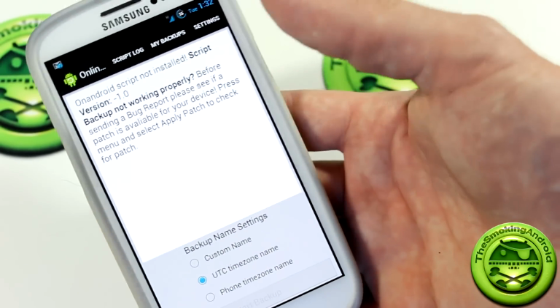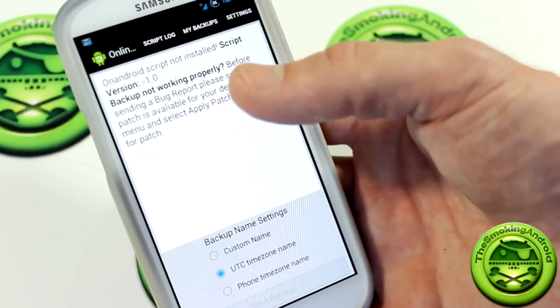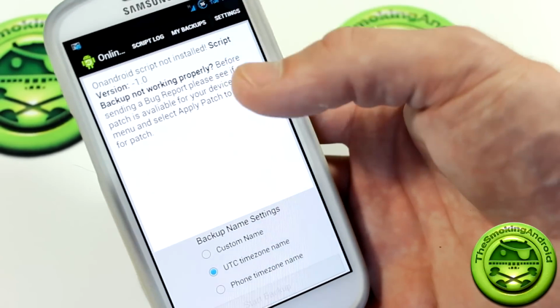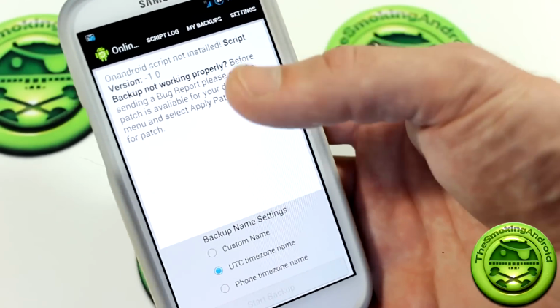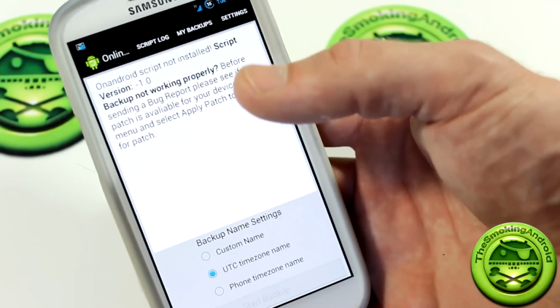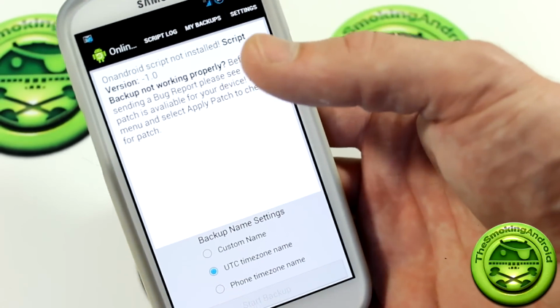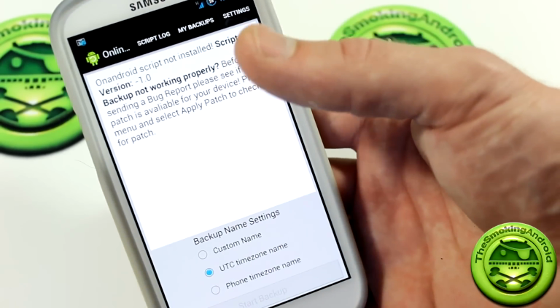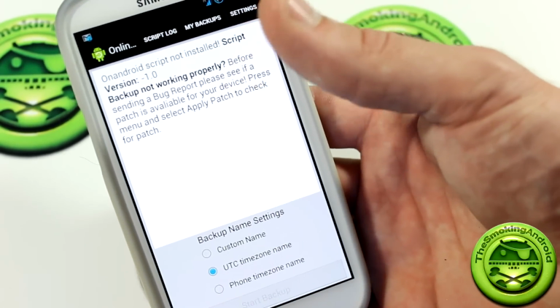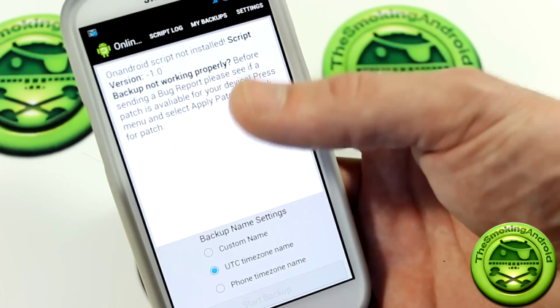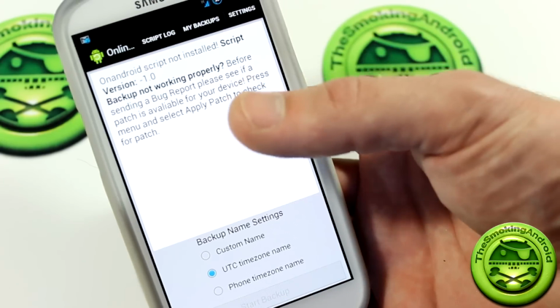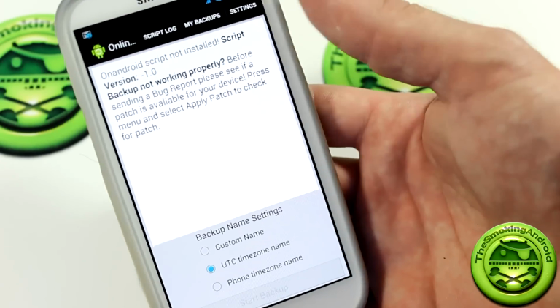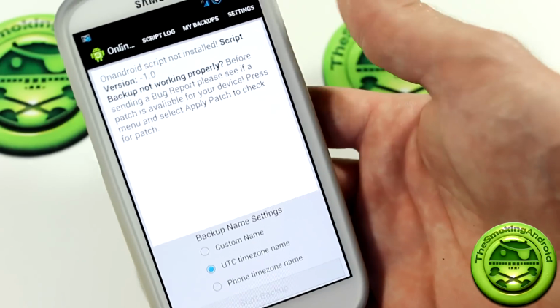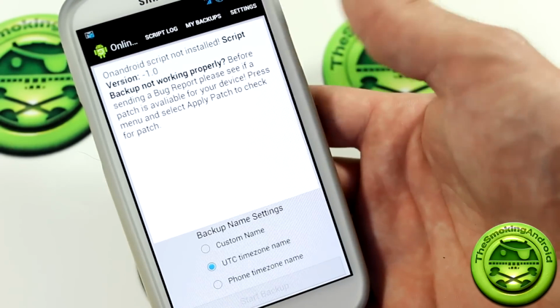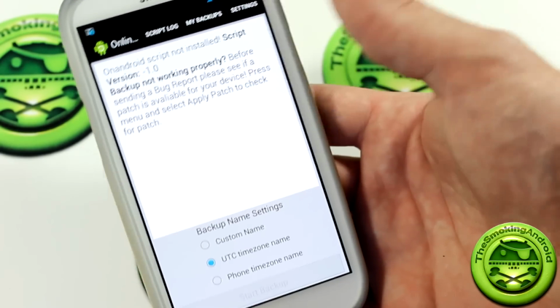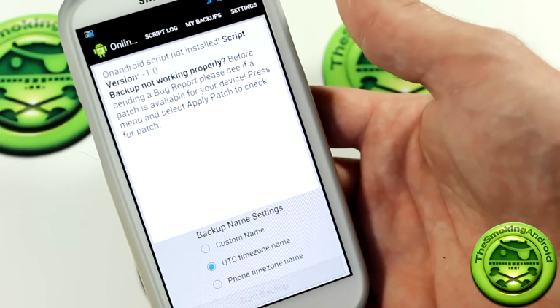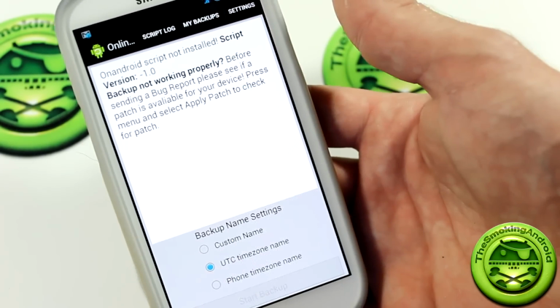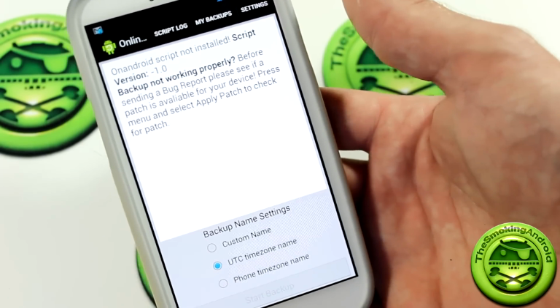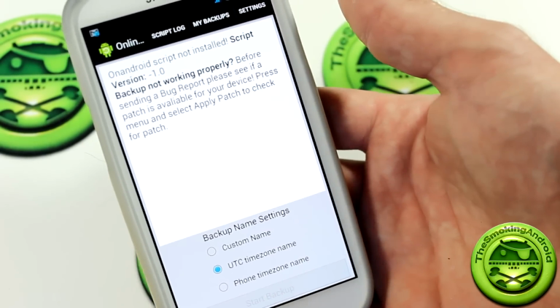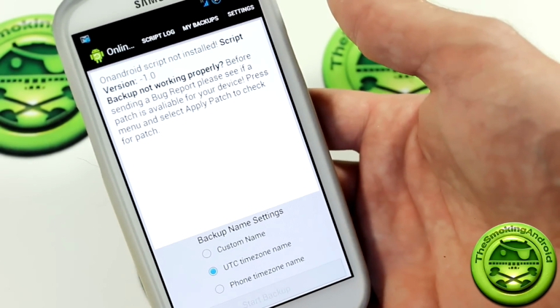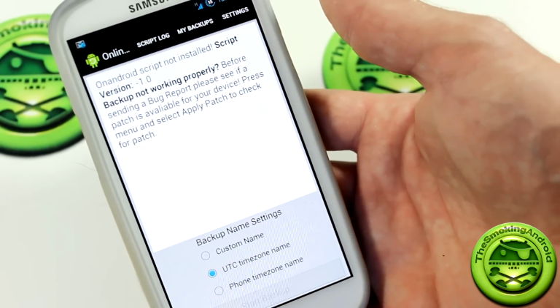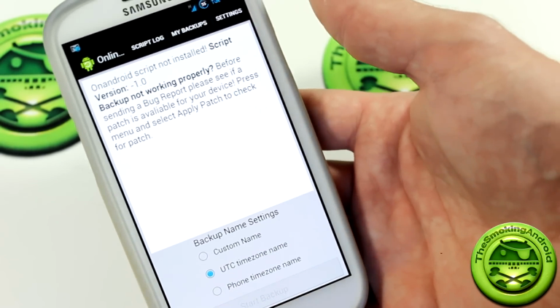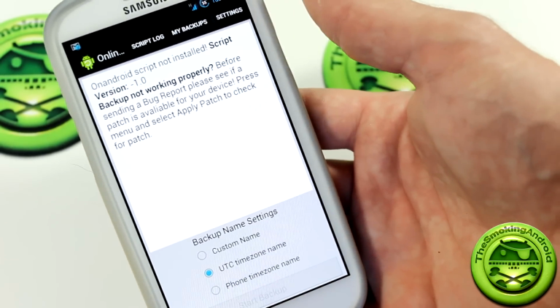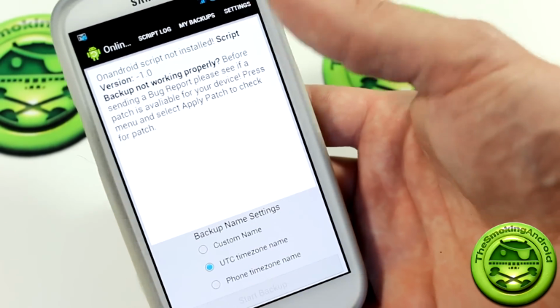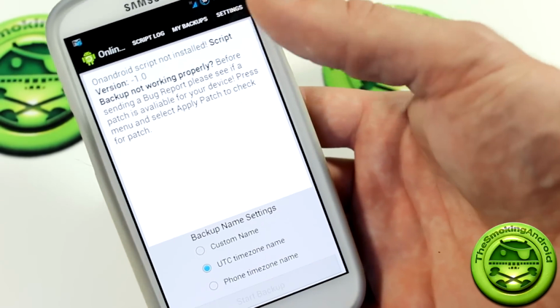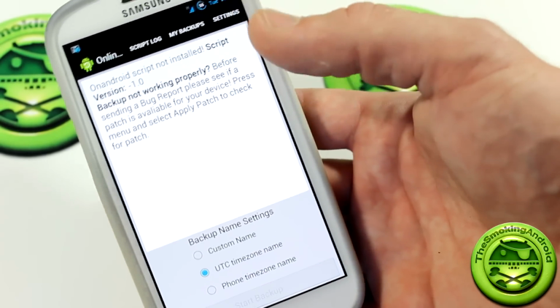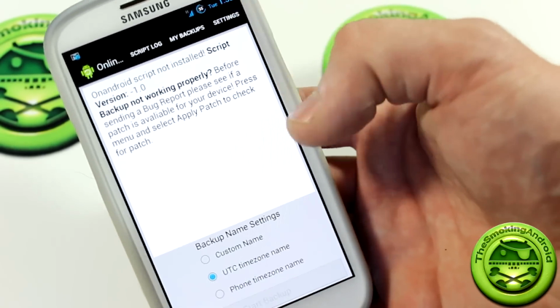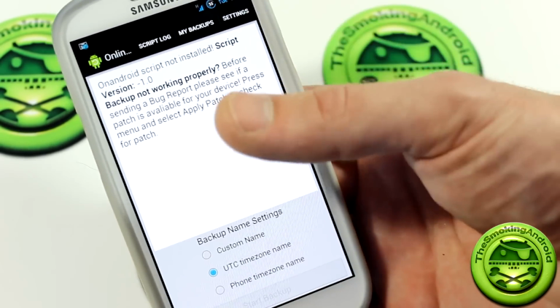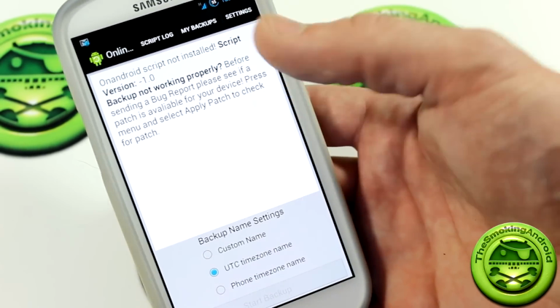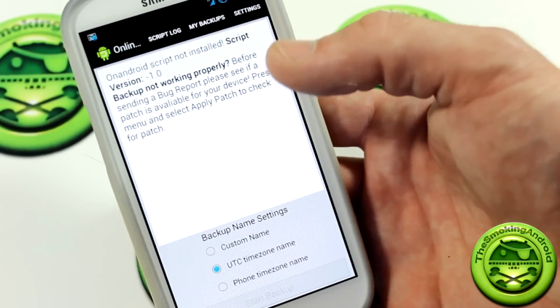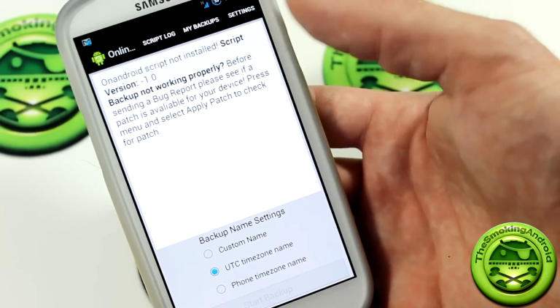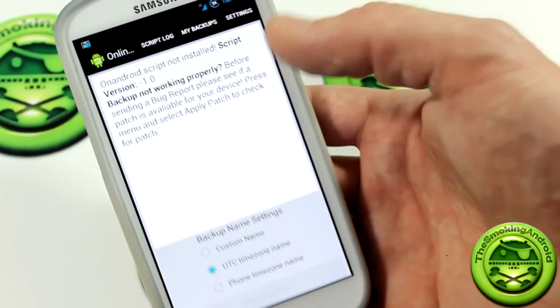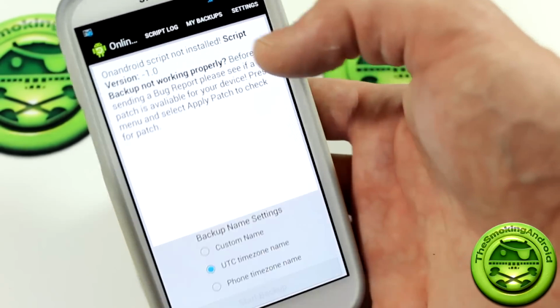Now there are two different applications out there that I found, this one and another one. The other one, in my opinion, is lacking a bit. So this one is a little more complete.